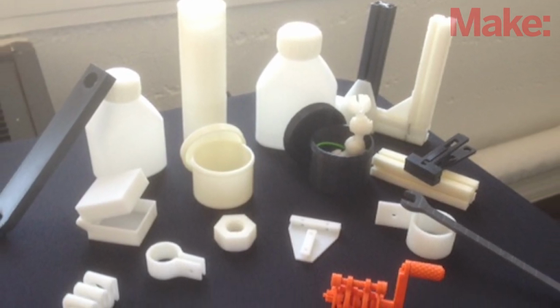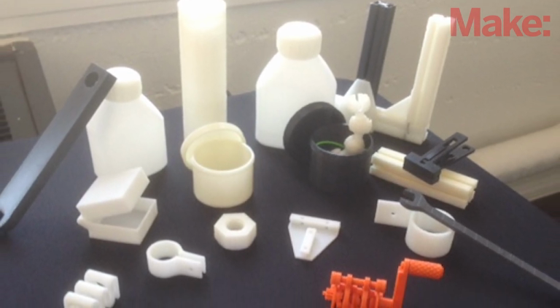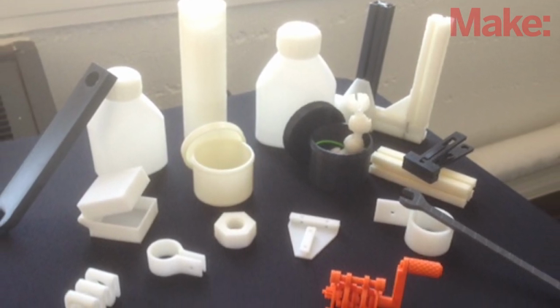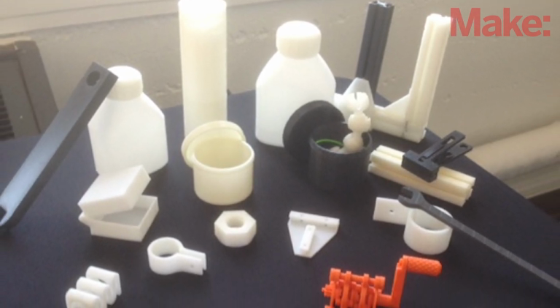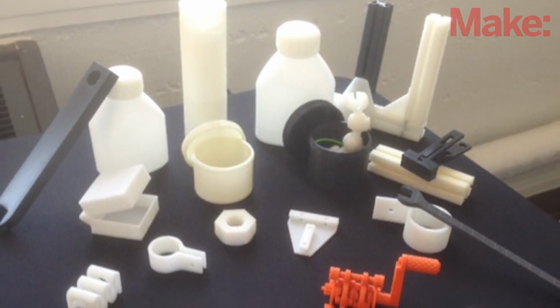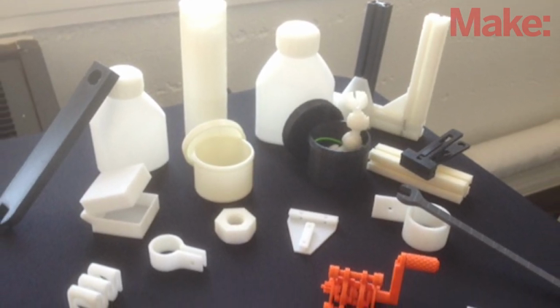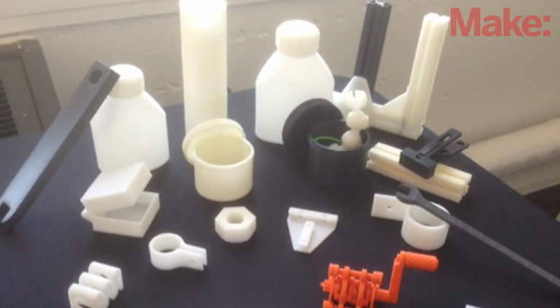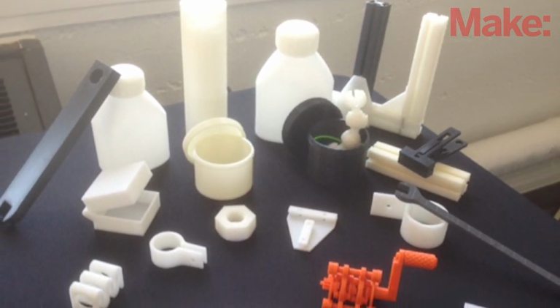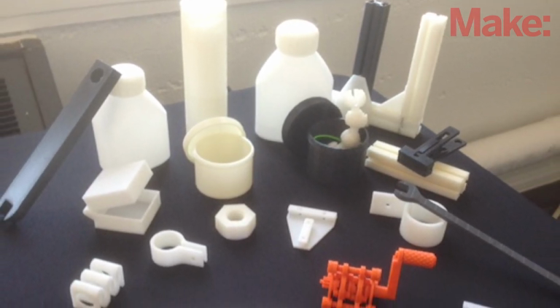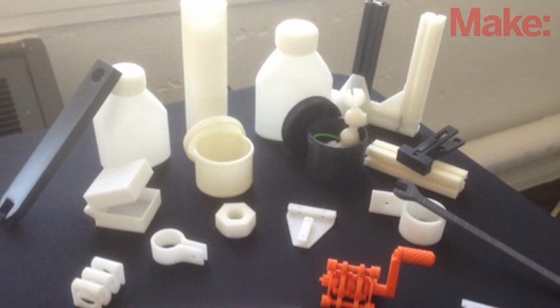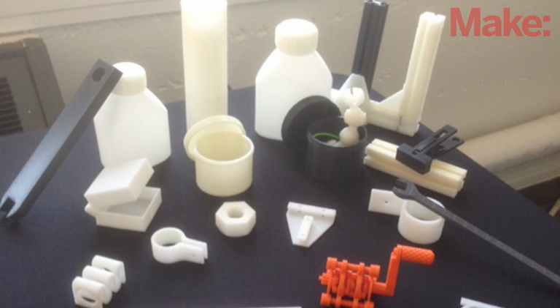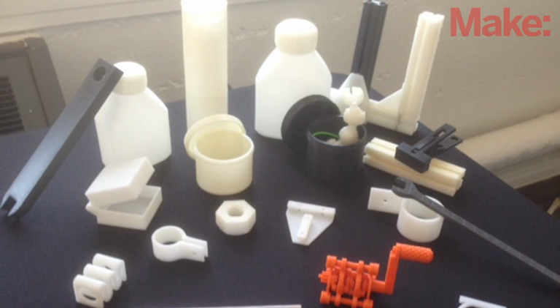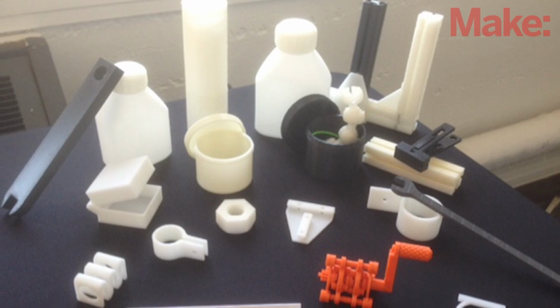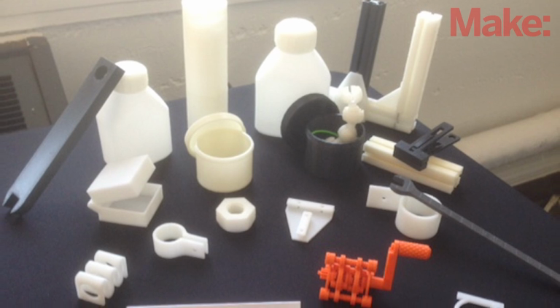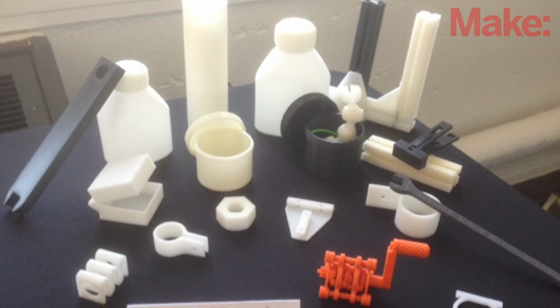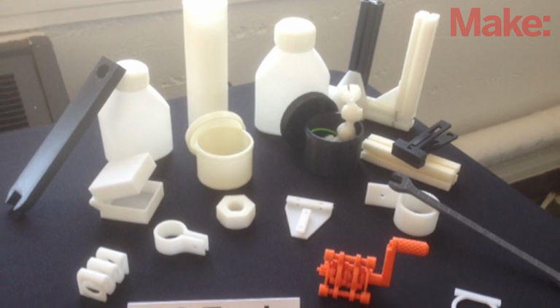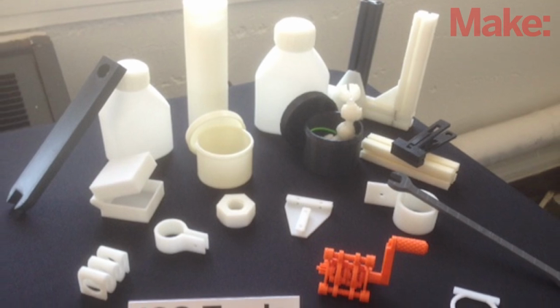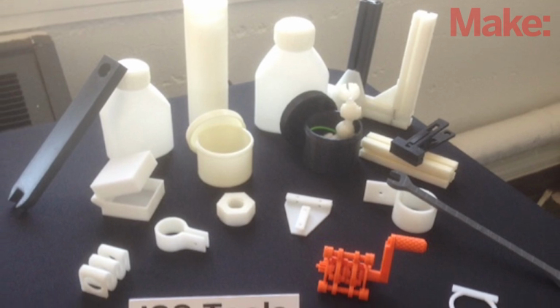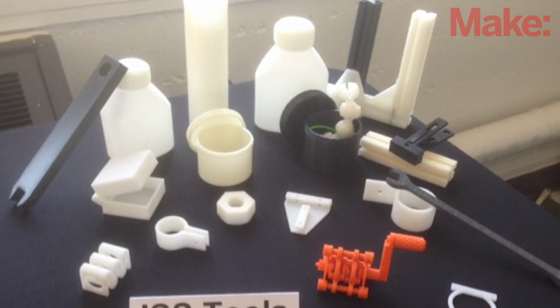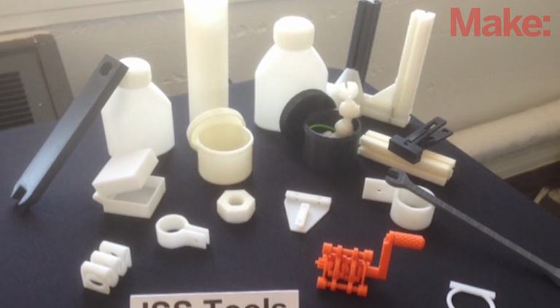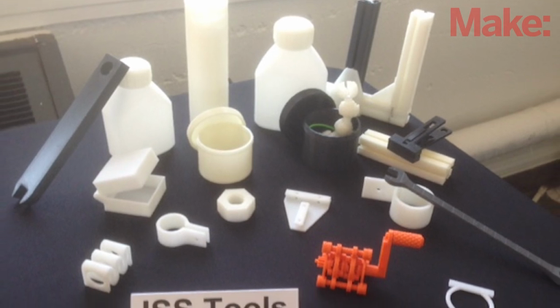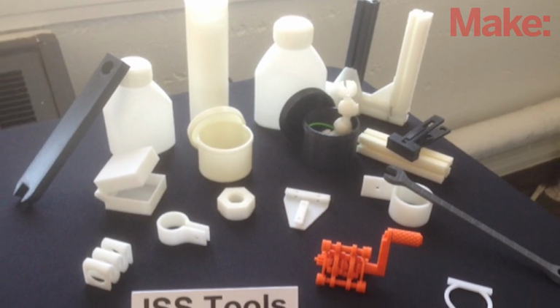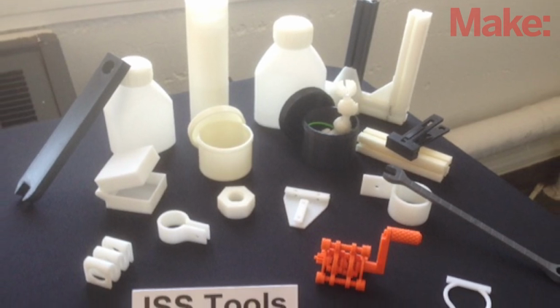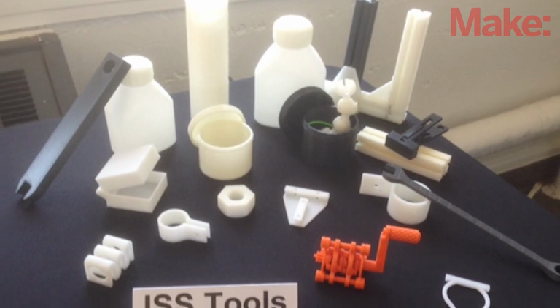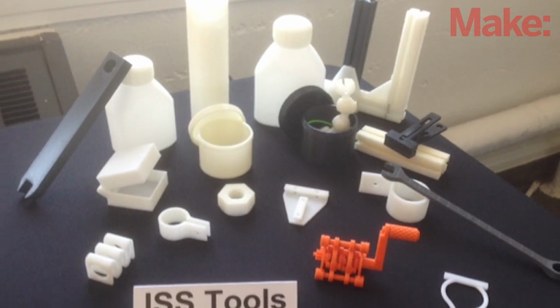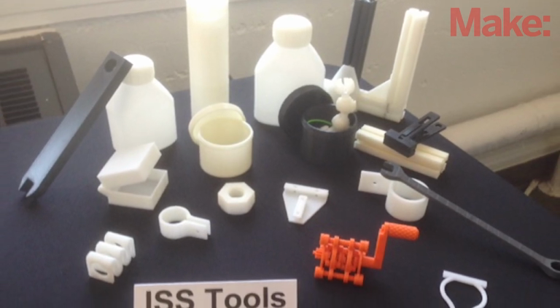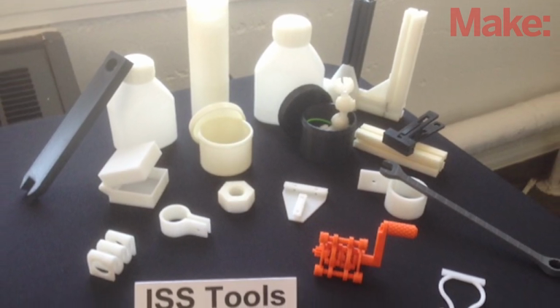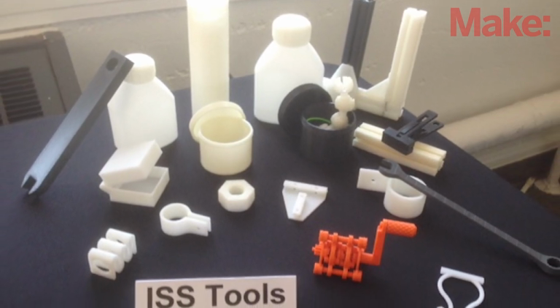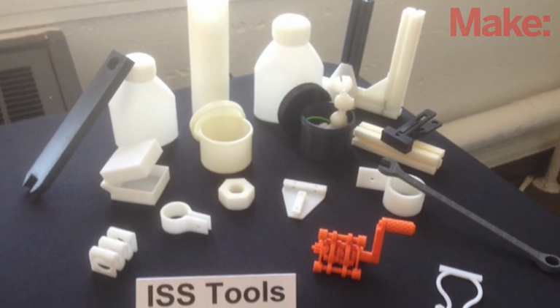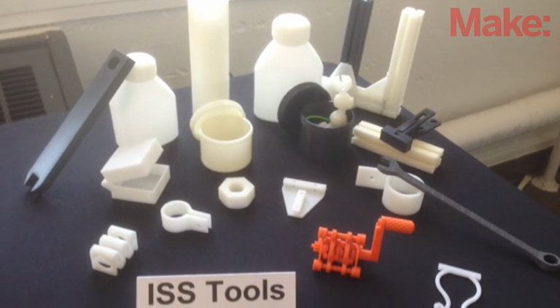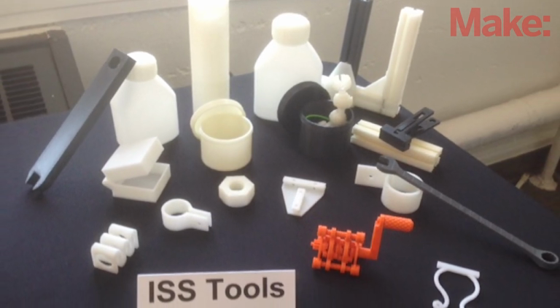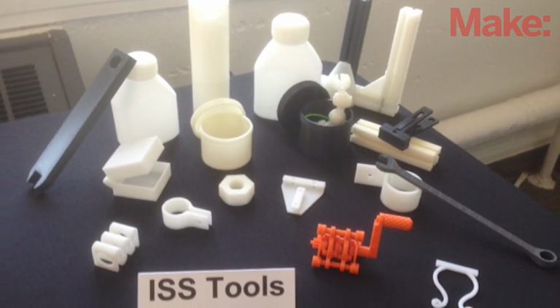Everything from little tools that they can use to pull off various objectives, to experiments, to even components of entire satellites.